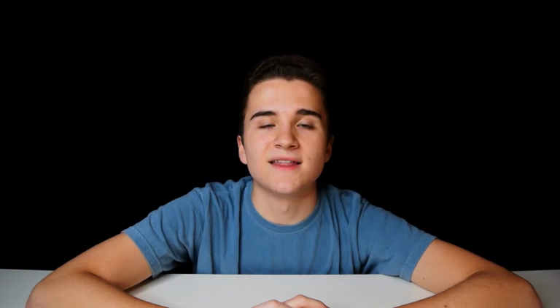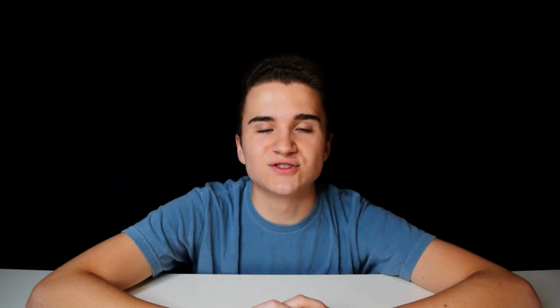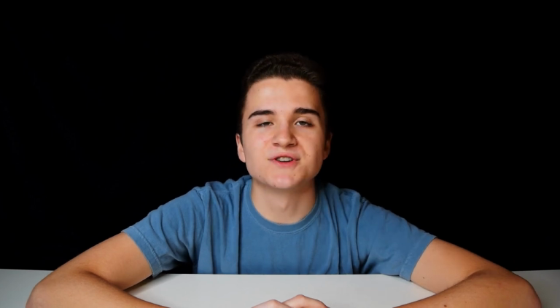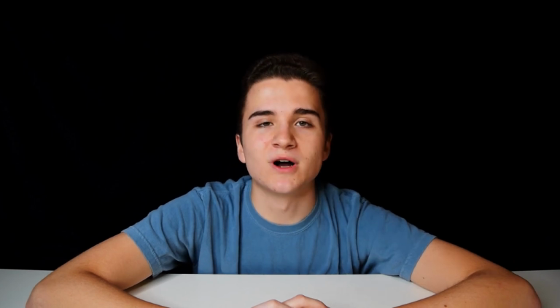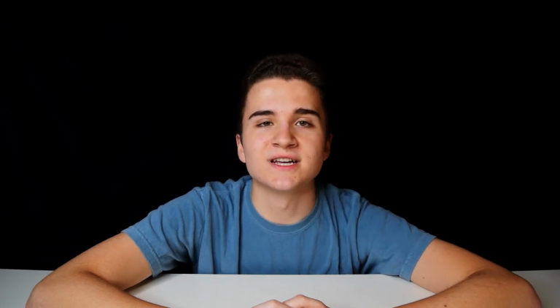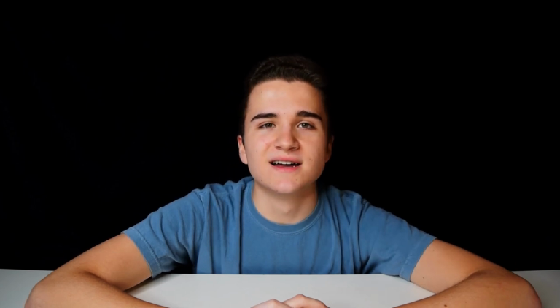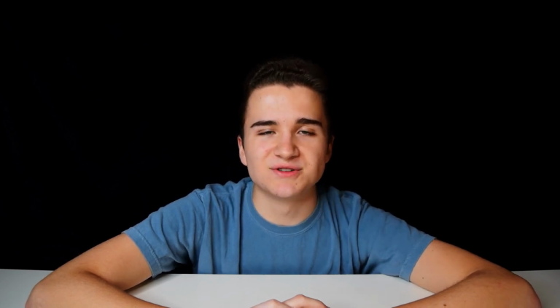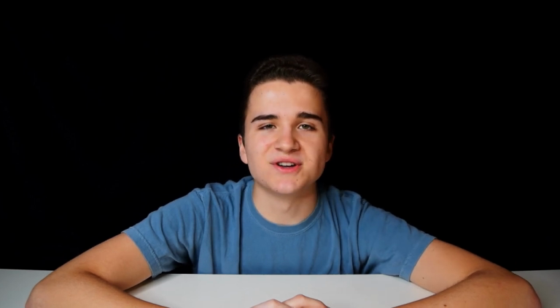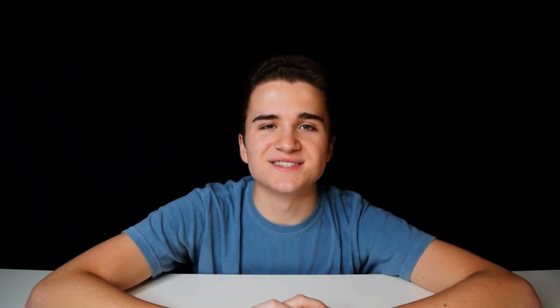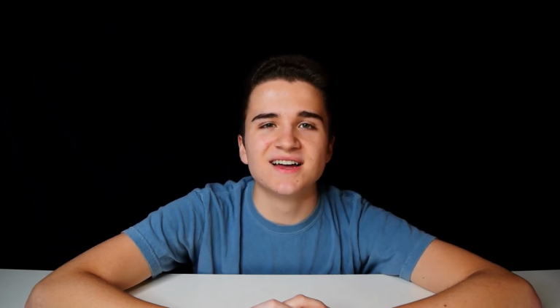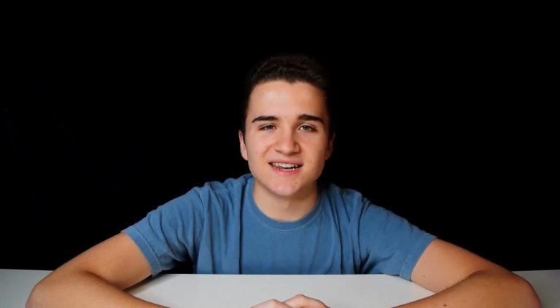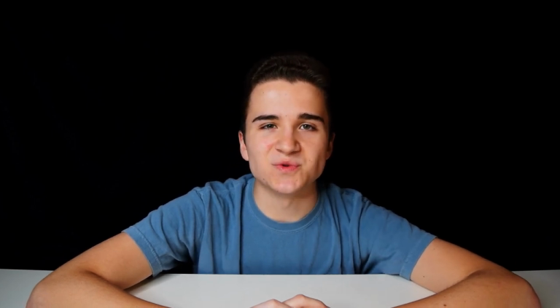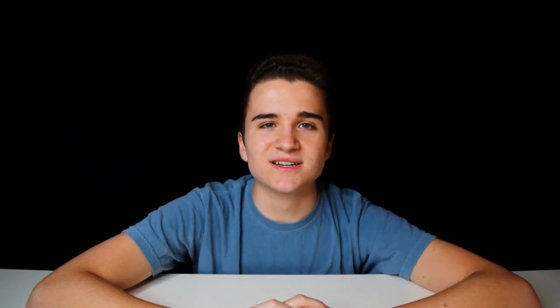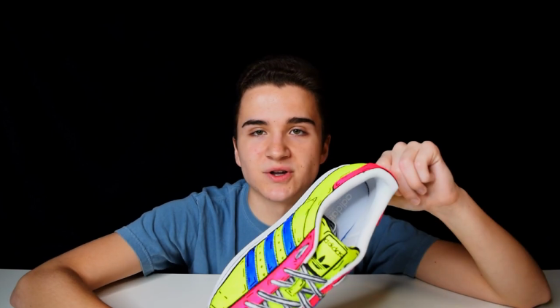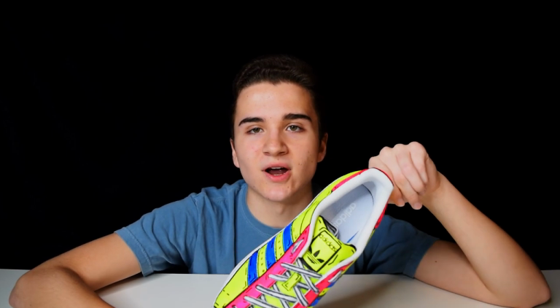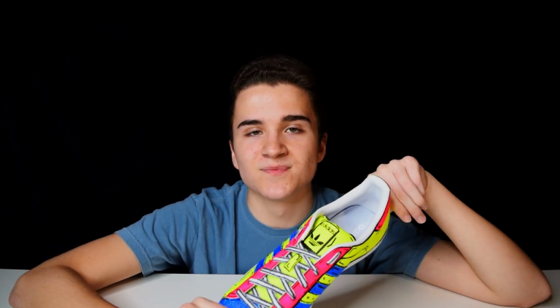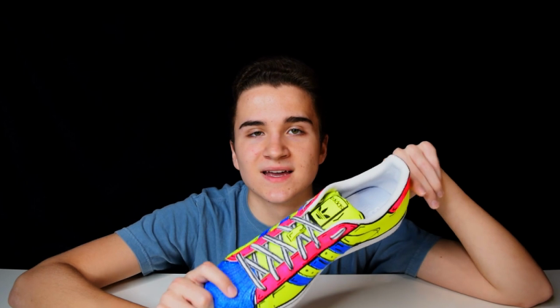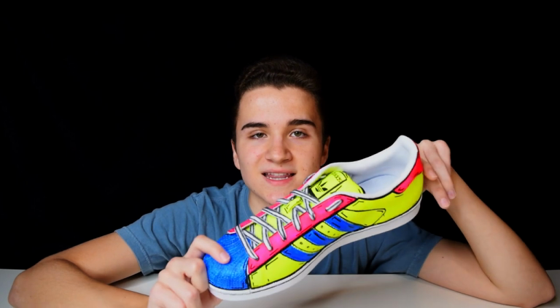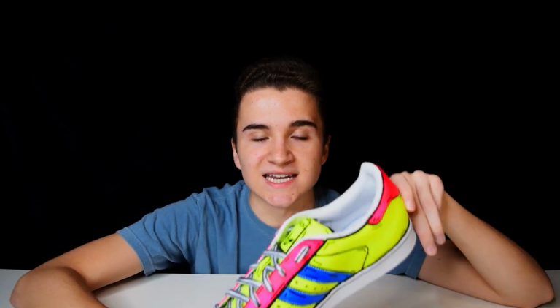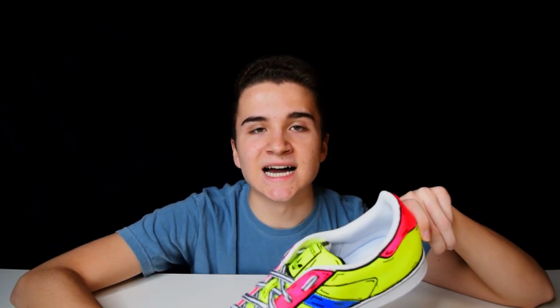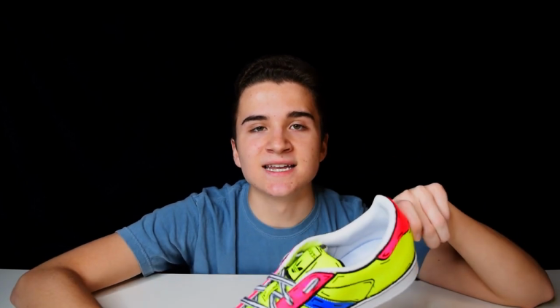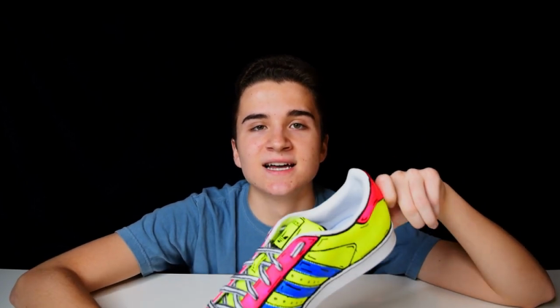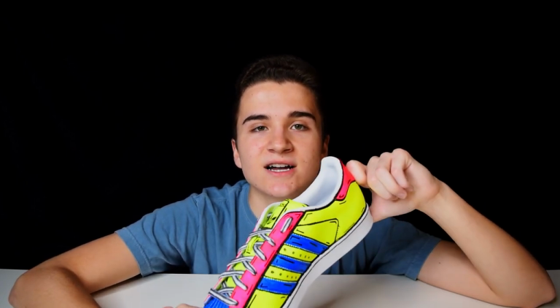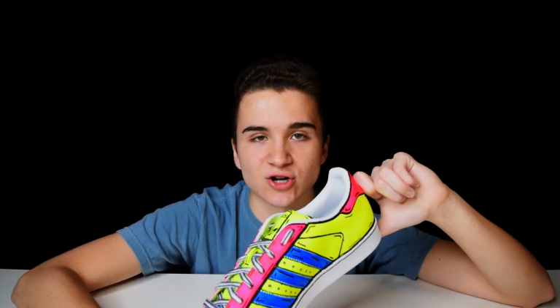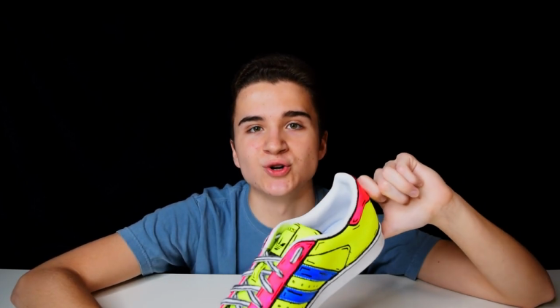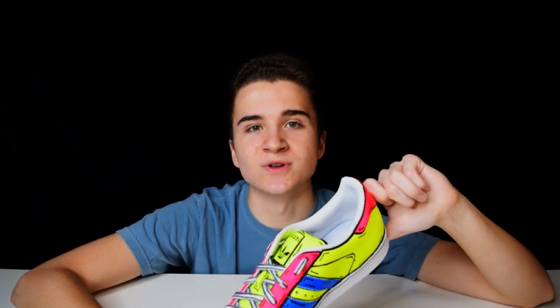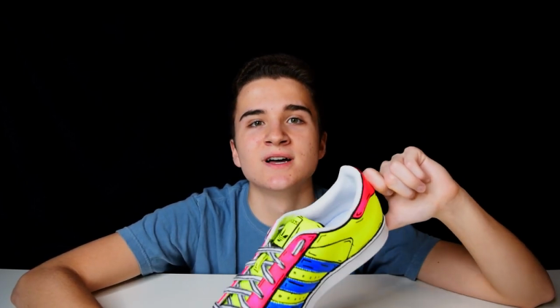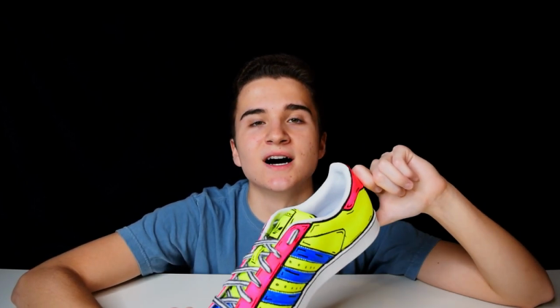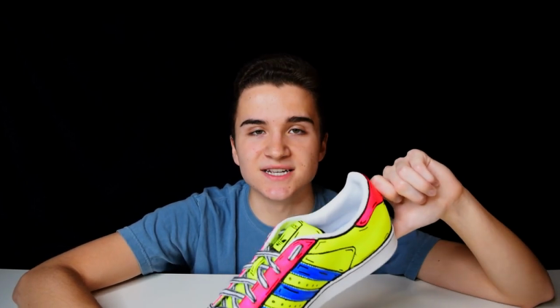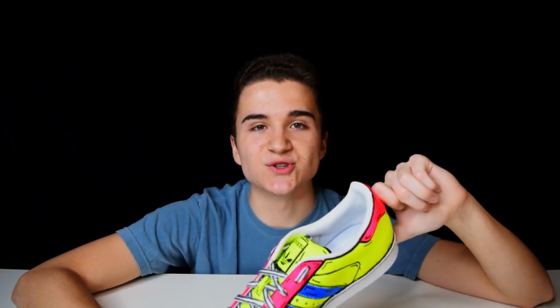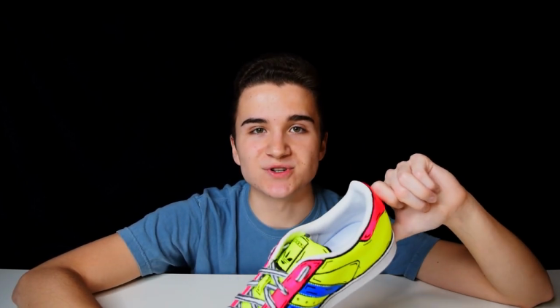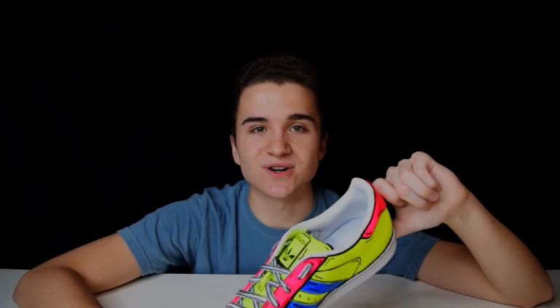Thank you so much for watching and I will see you guys next week. So here they are — the neon cartoon Adidas Superstars.